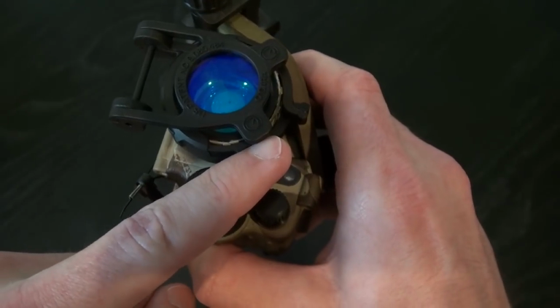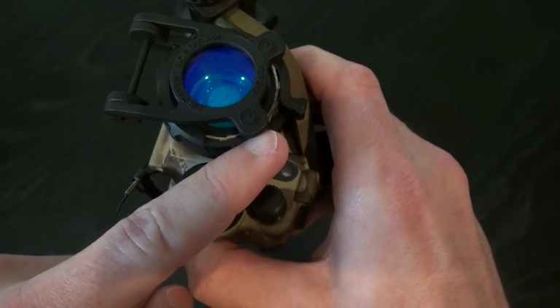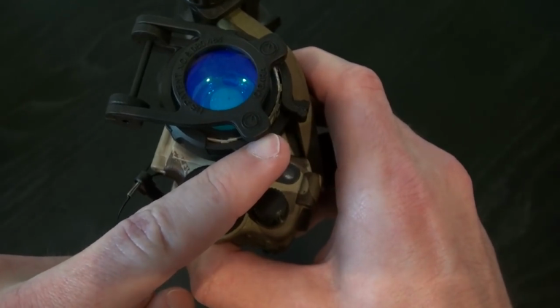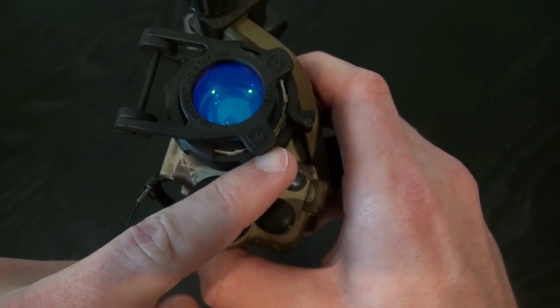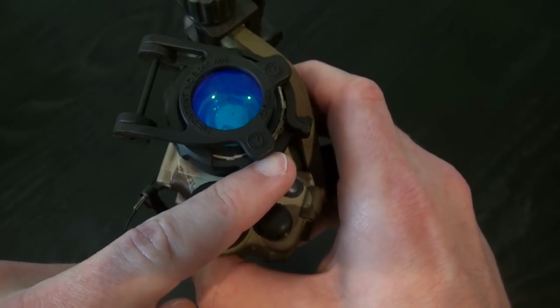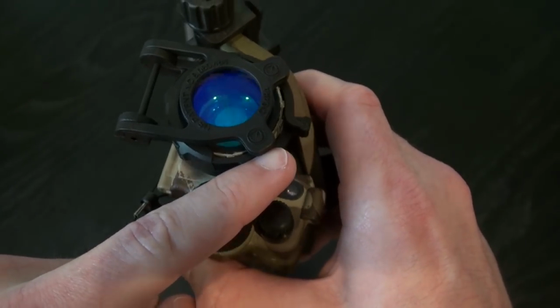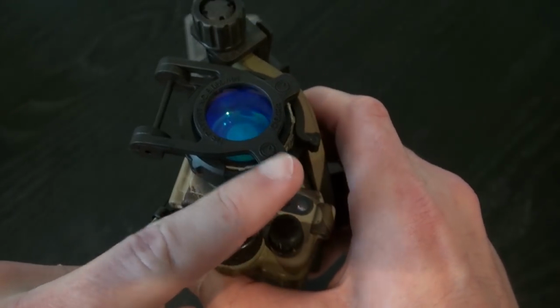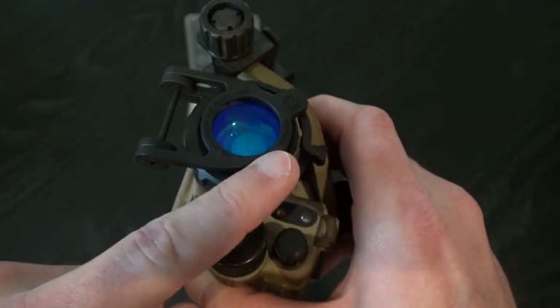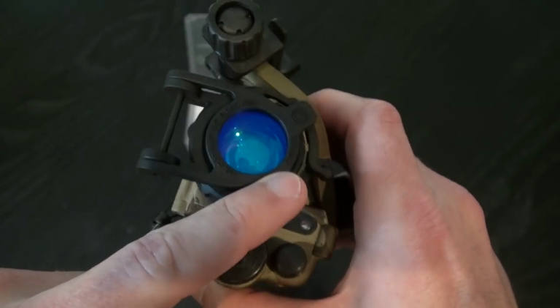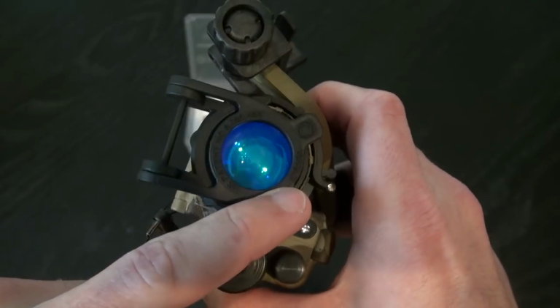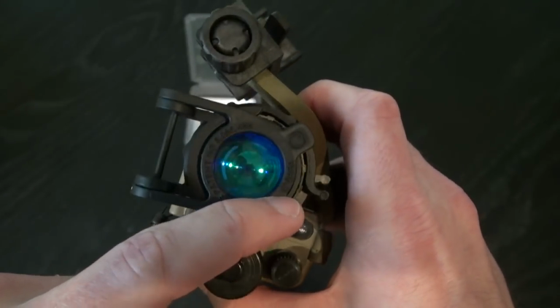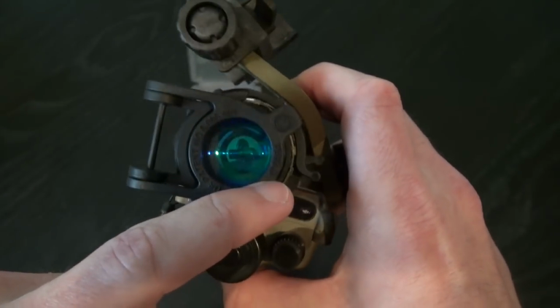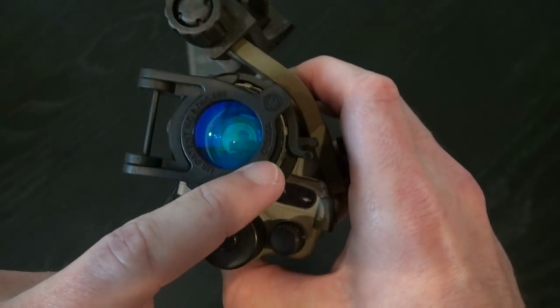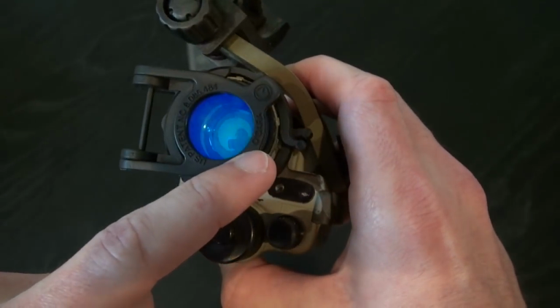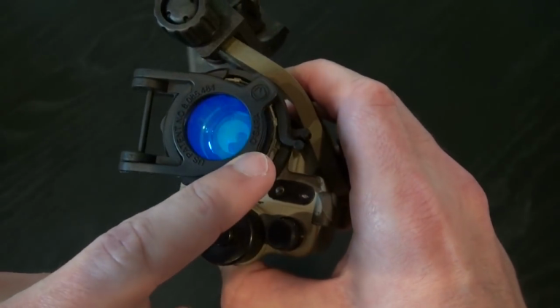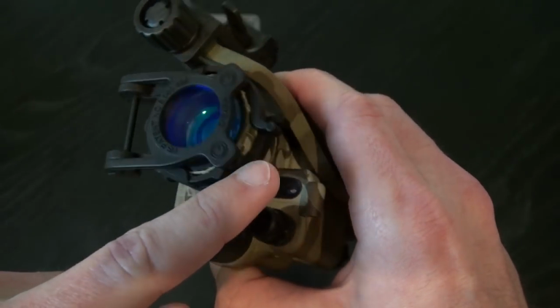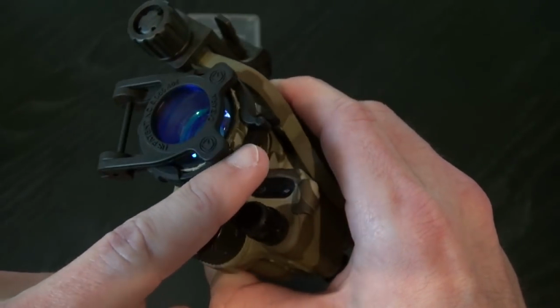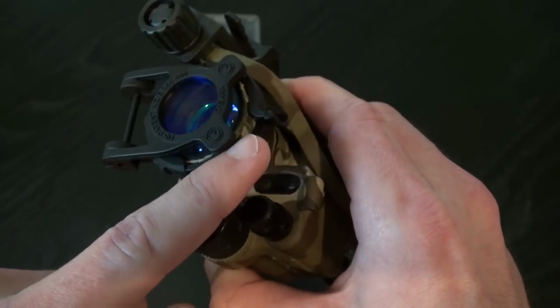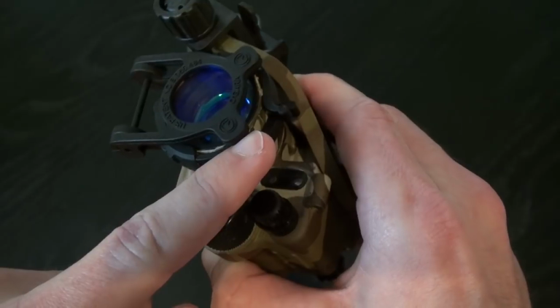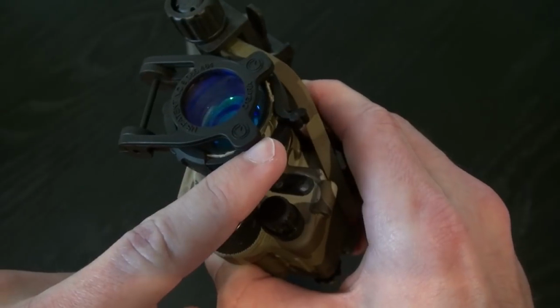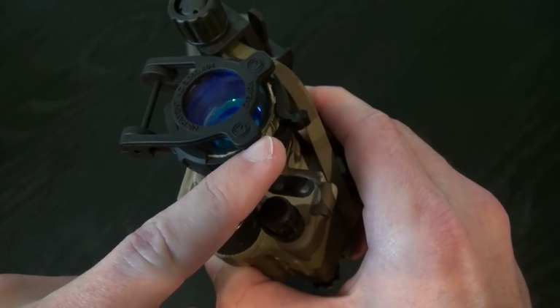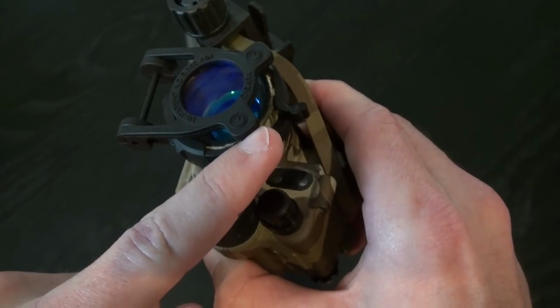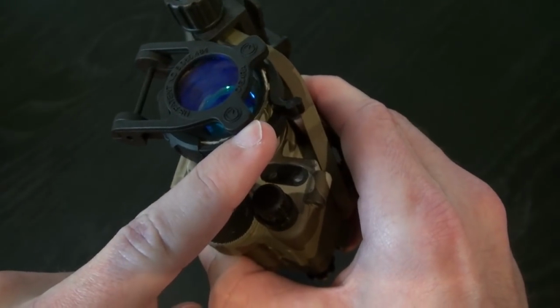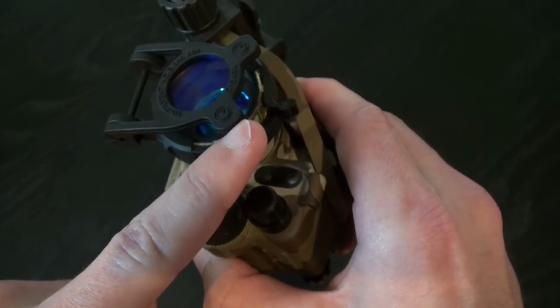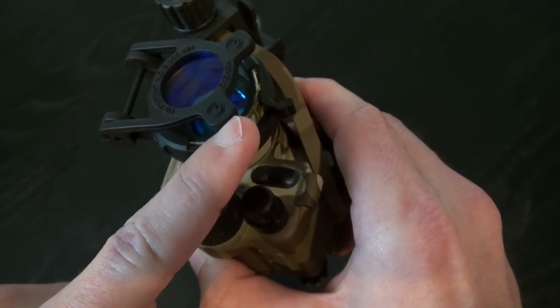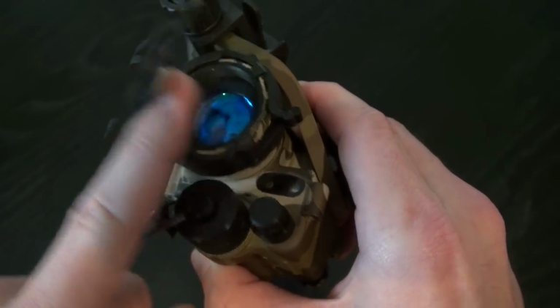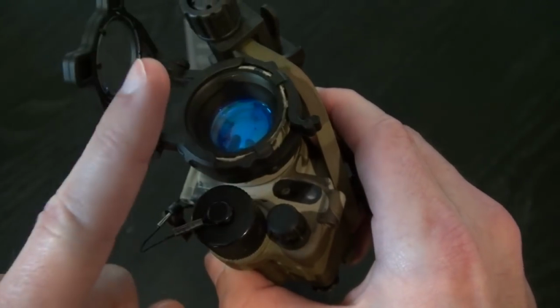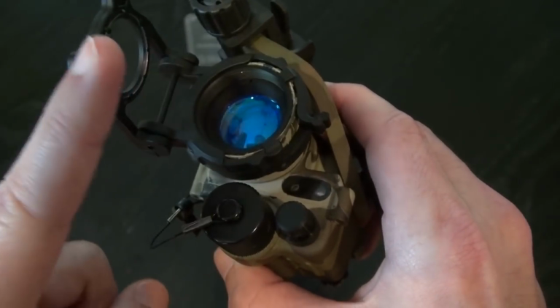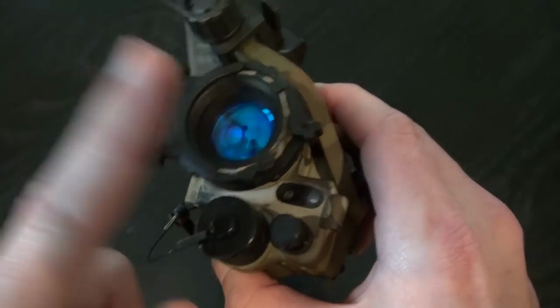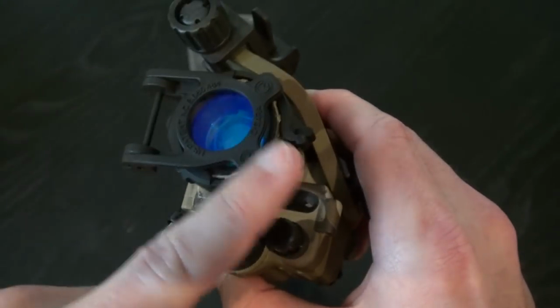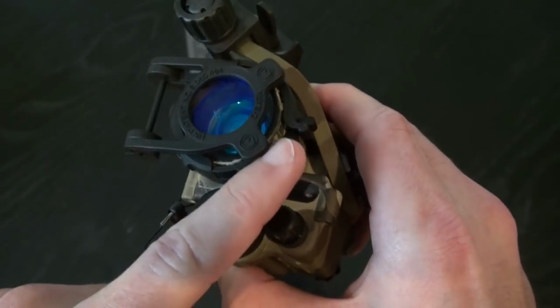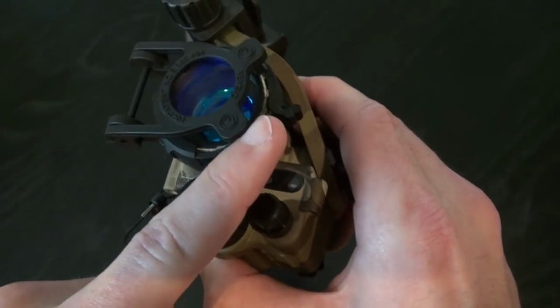We're going to head out to the range and do some through-the-tube demo on how this affects your focus.